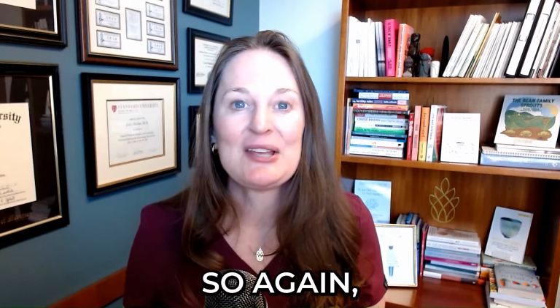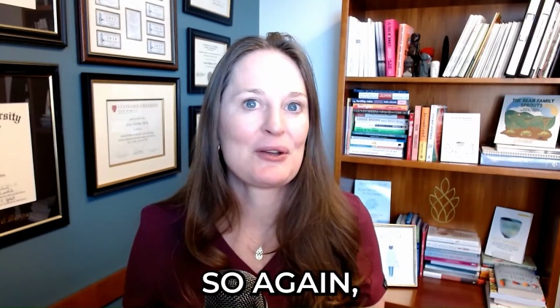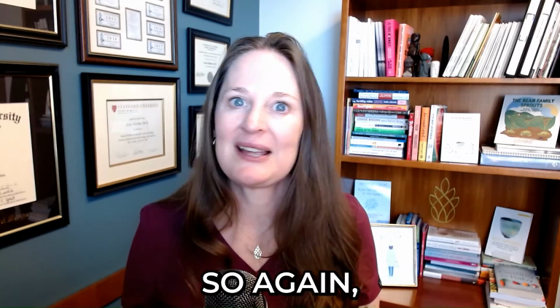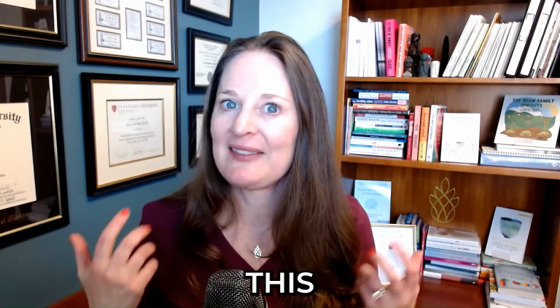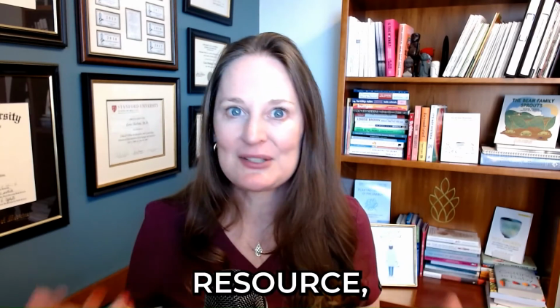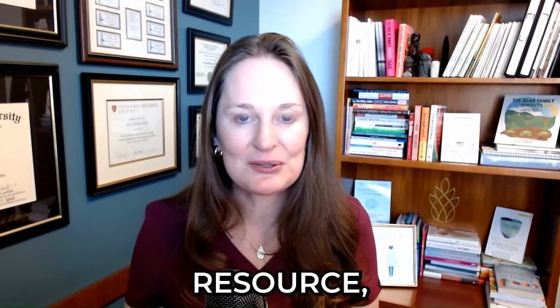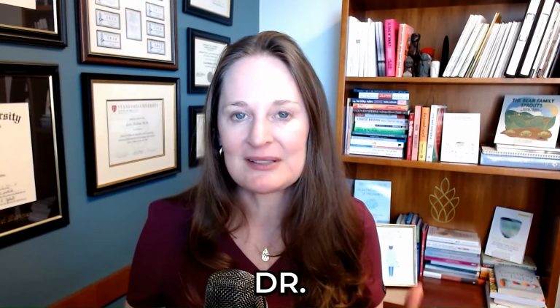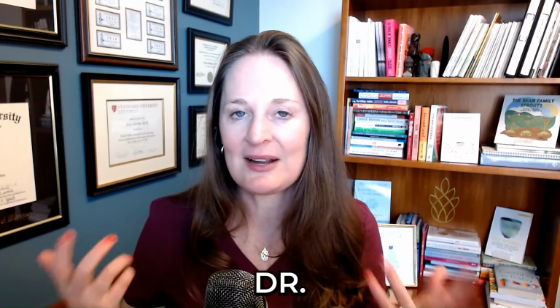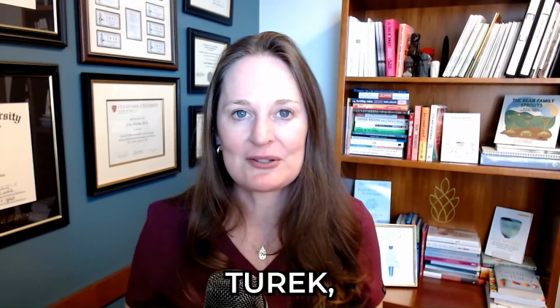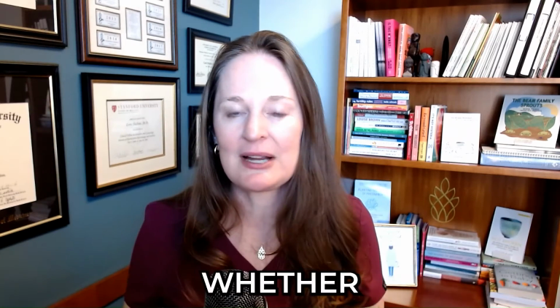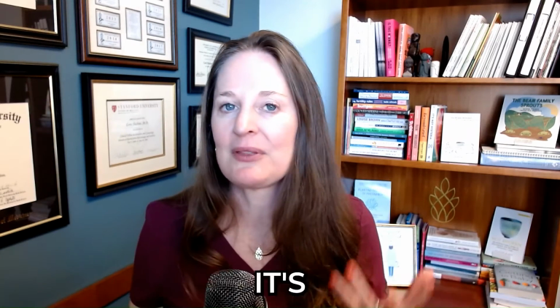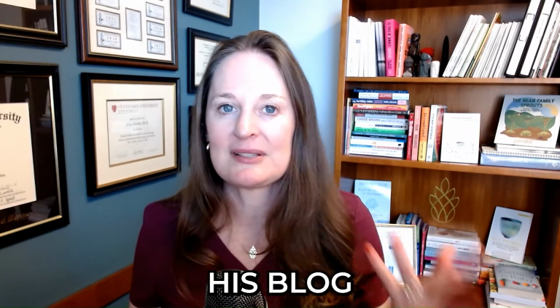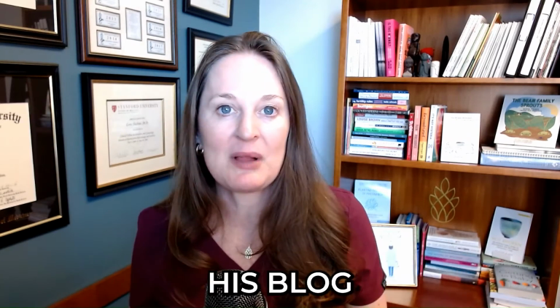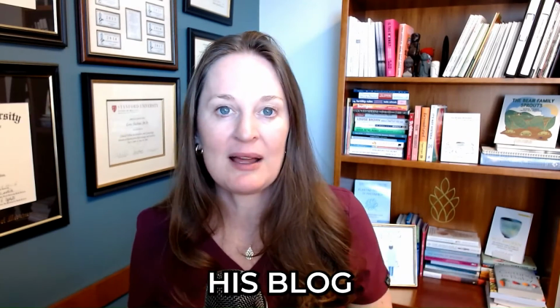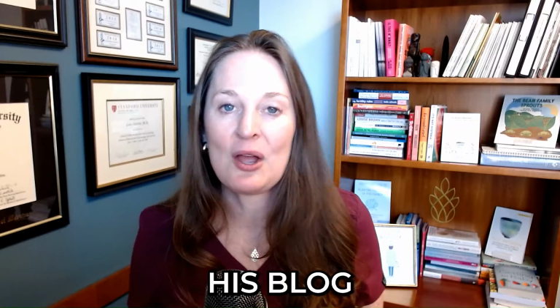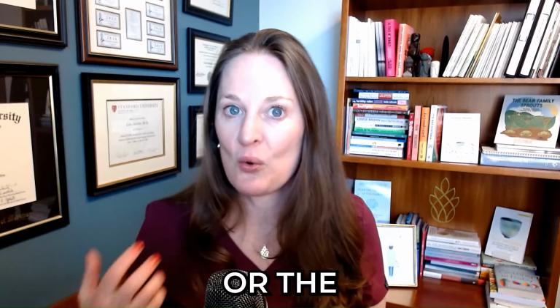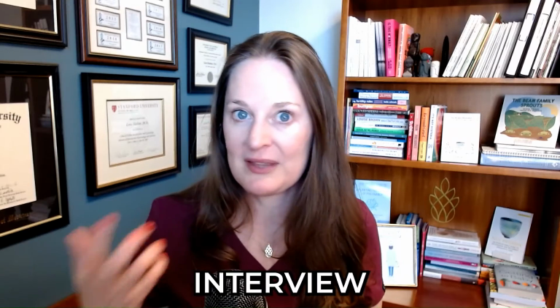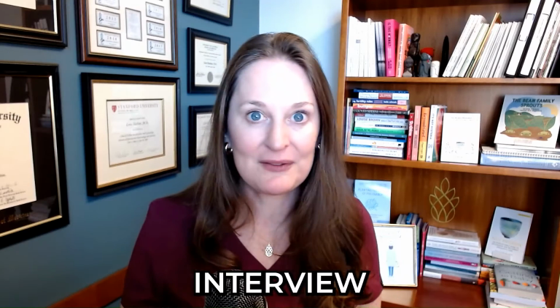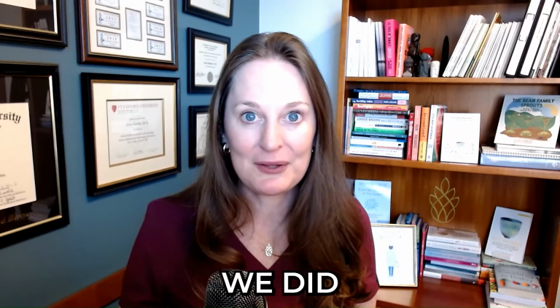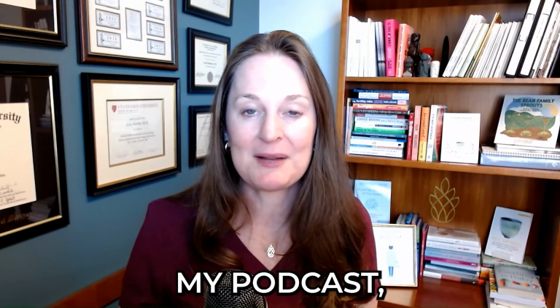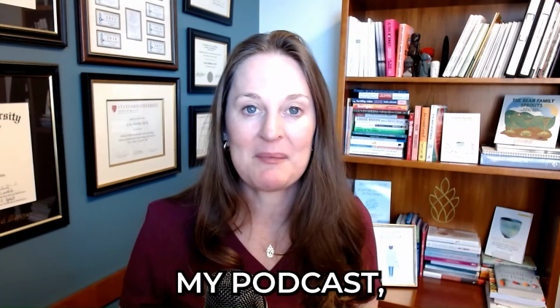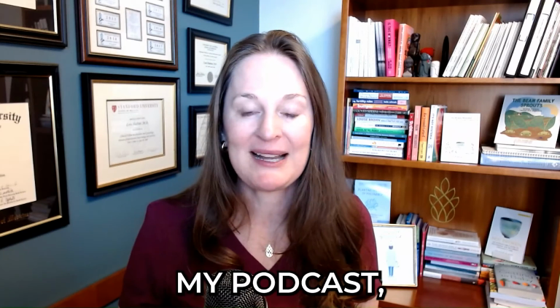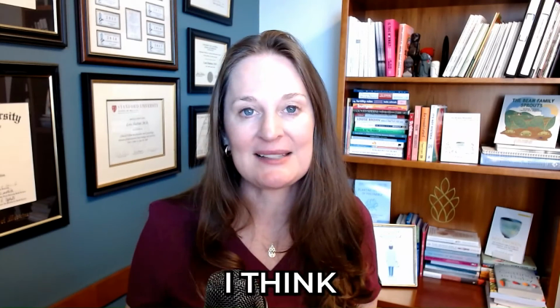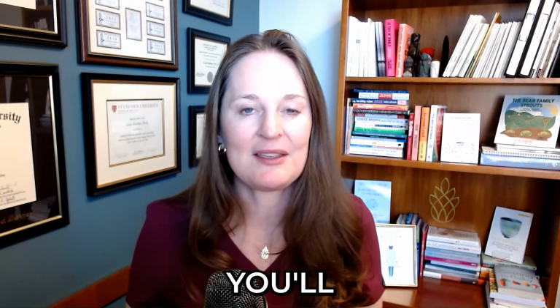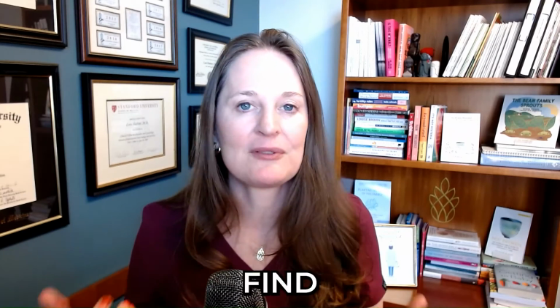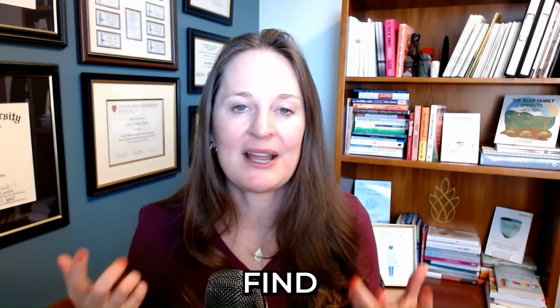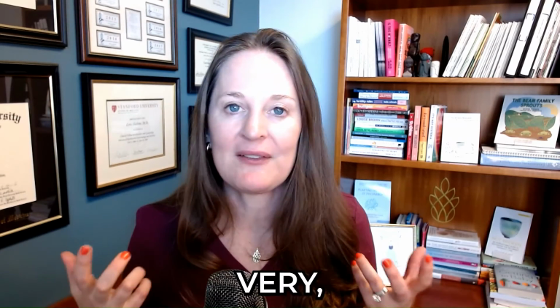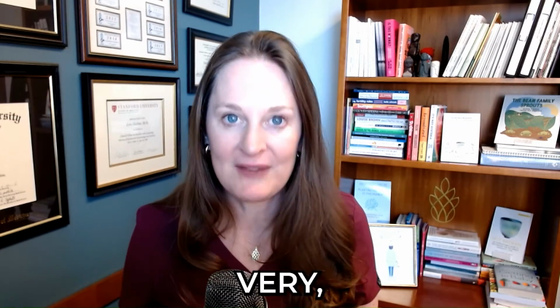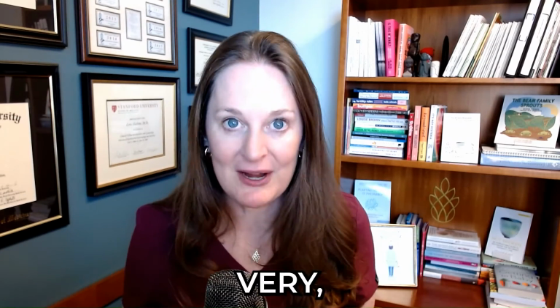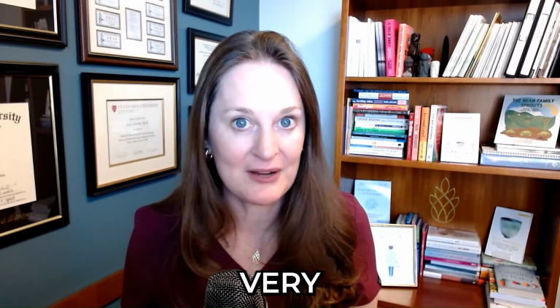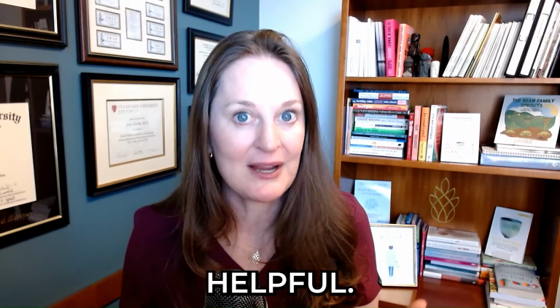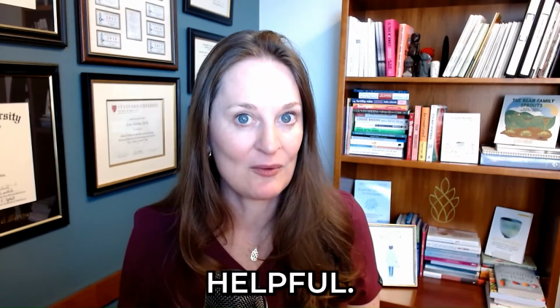So again, this resource — Dr. Turek, whether it's his blog or the interview that we did on my podcast — I think you'll find very, very helpful.